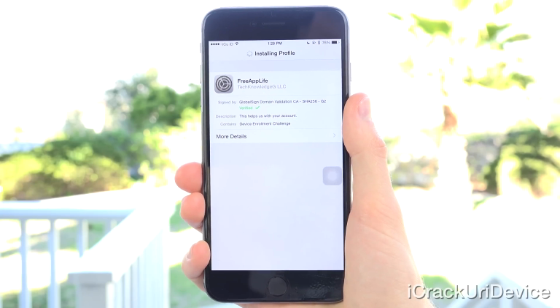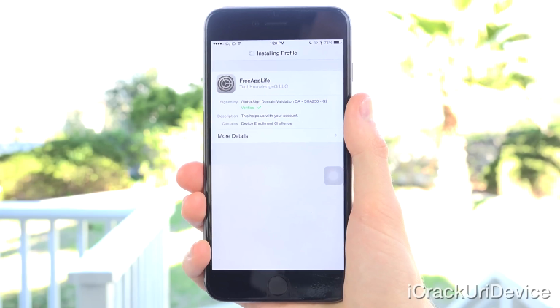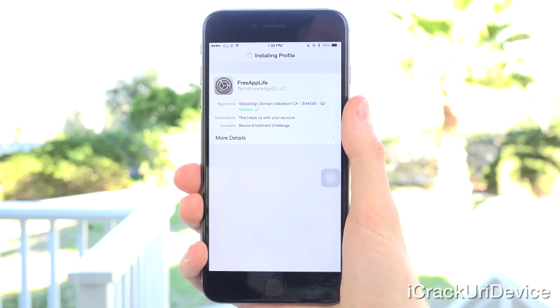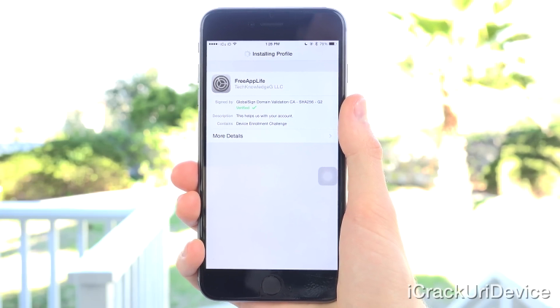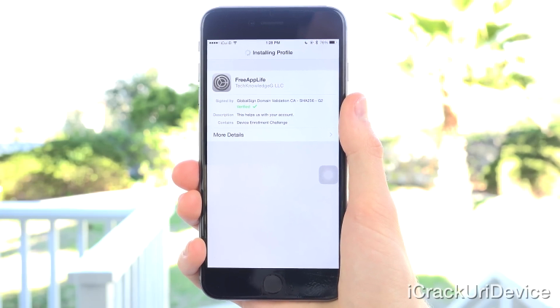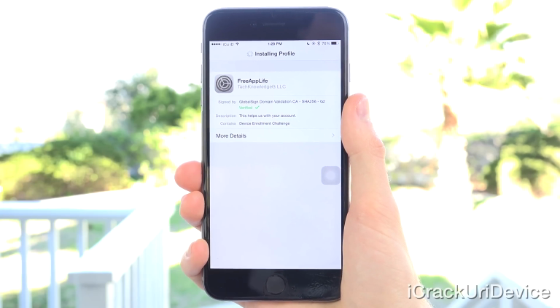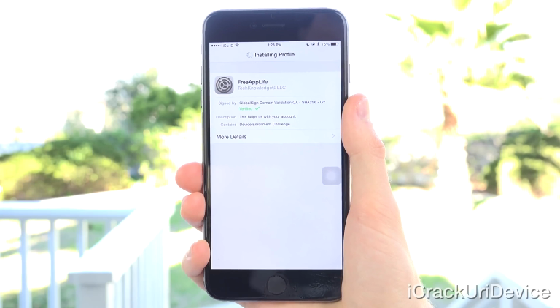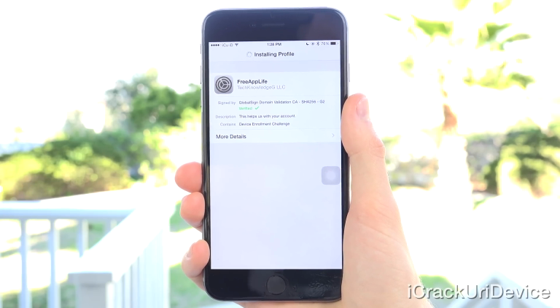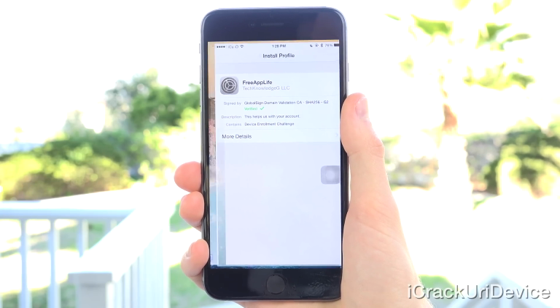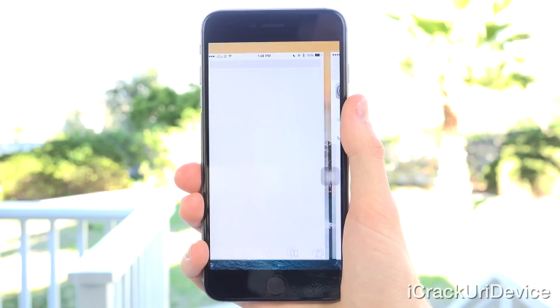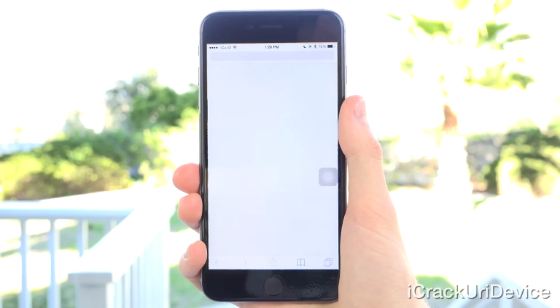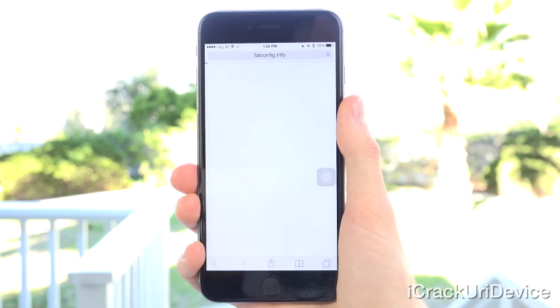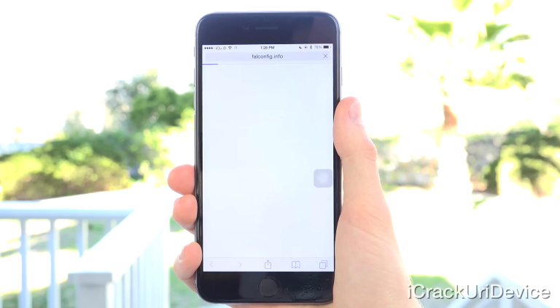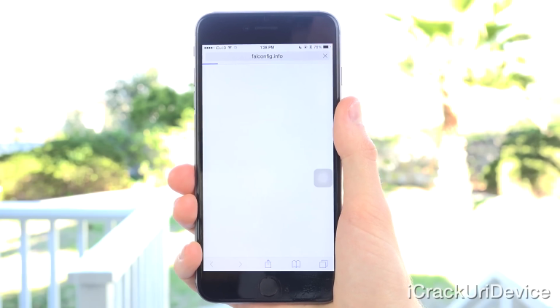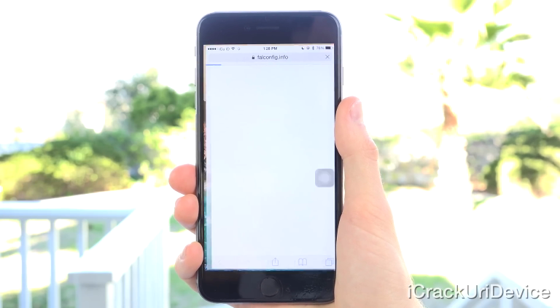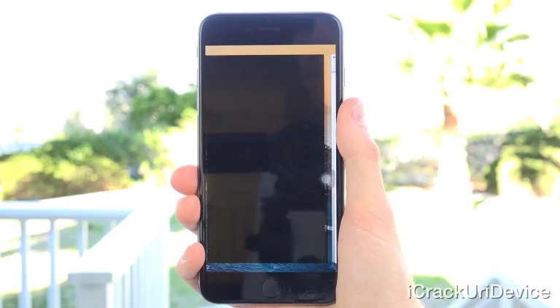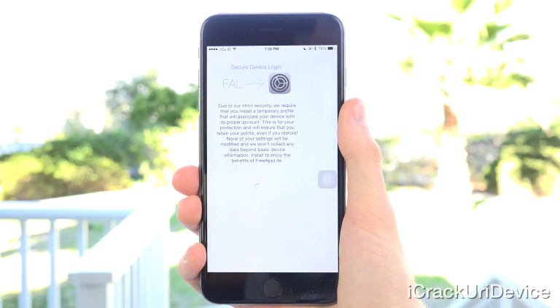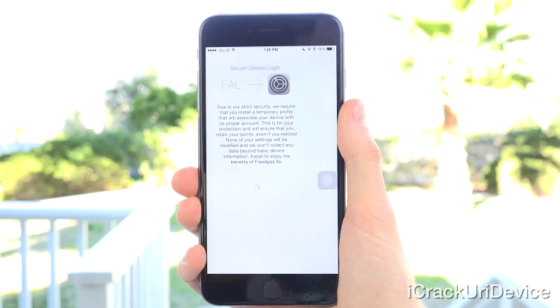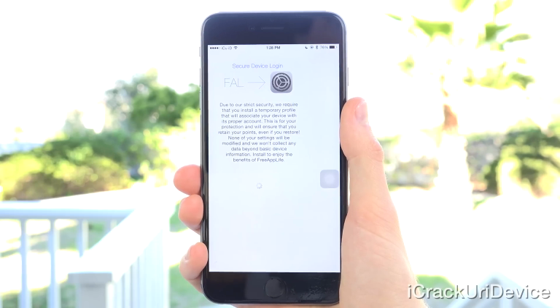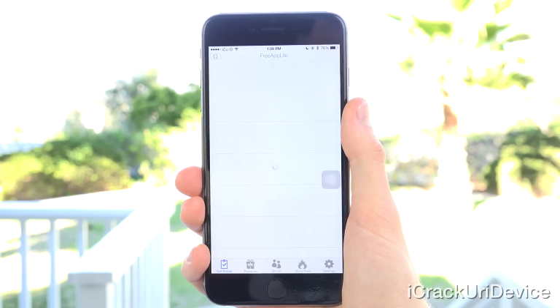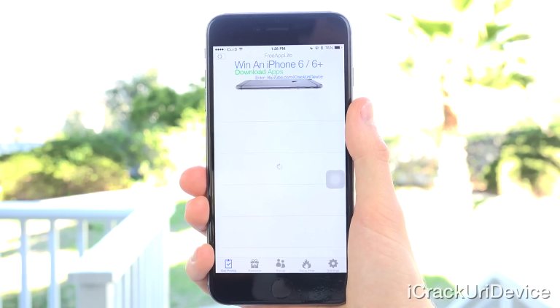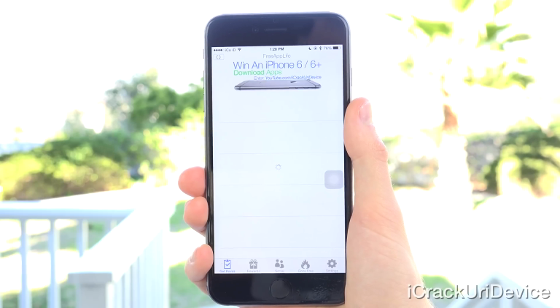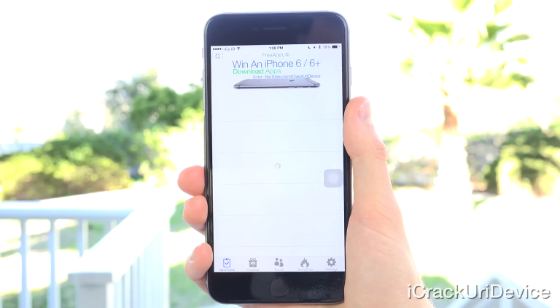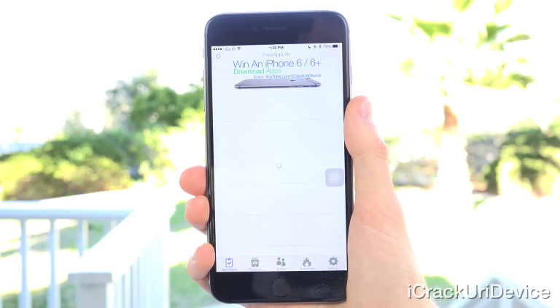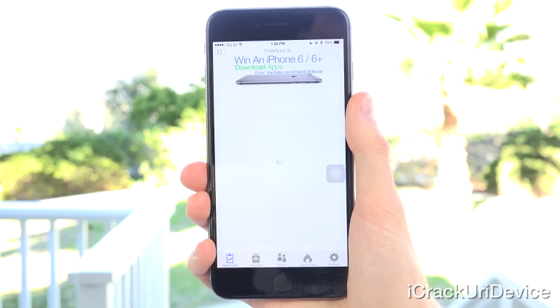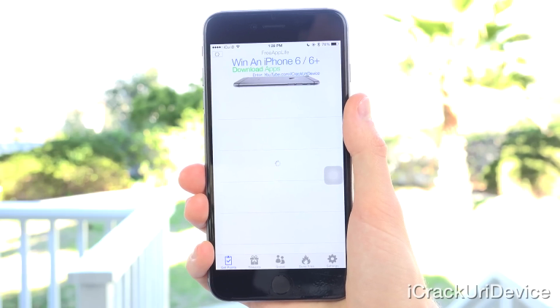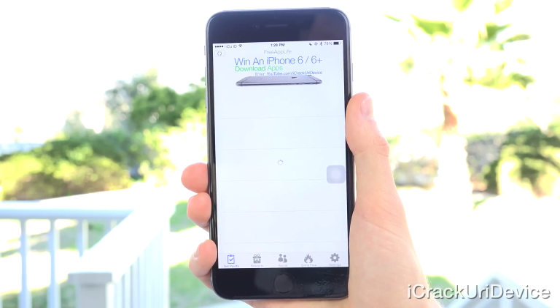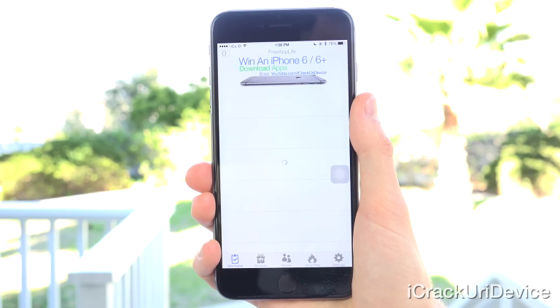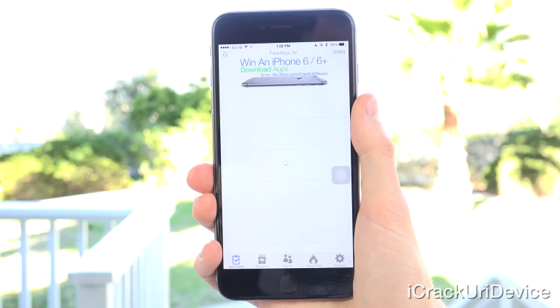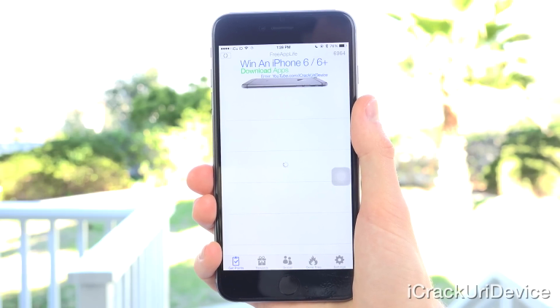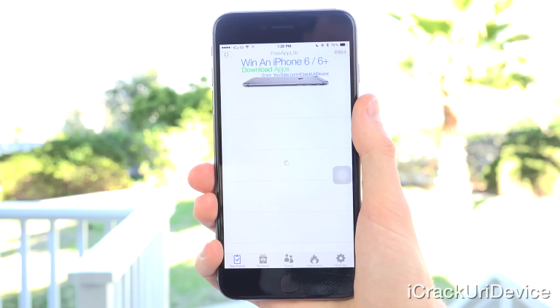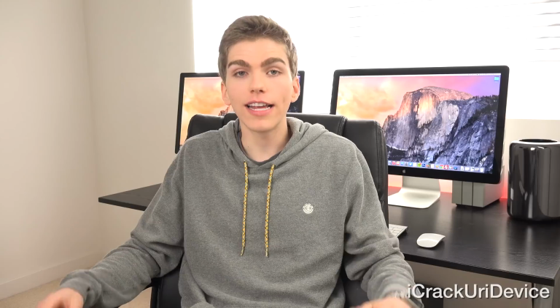From there, simply download sponsored apps for points, refer friends for even more, and redeem those points for the aforementioned prizes.